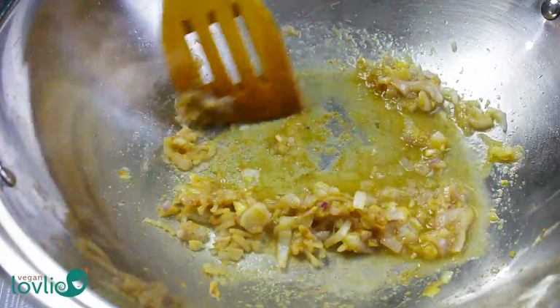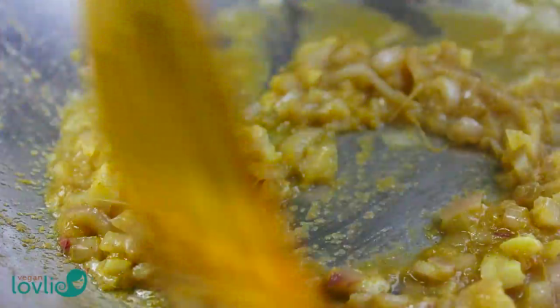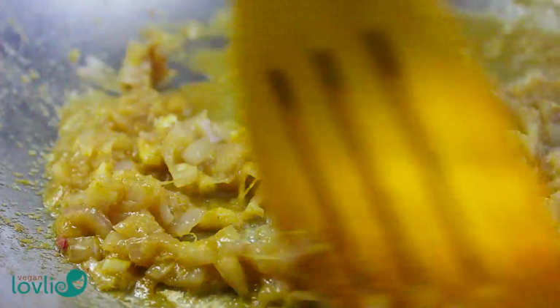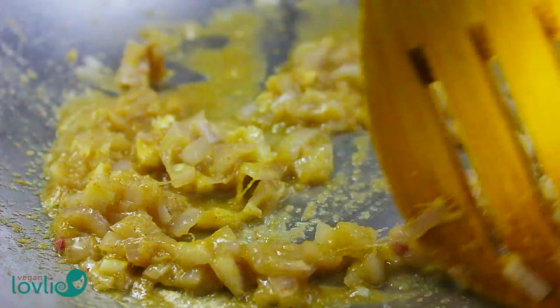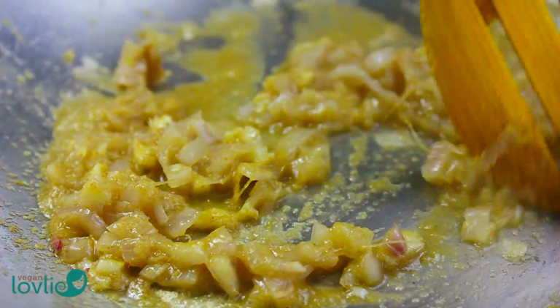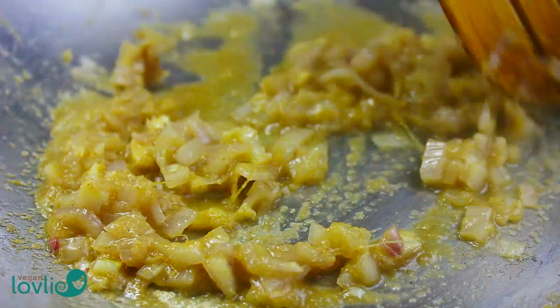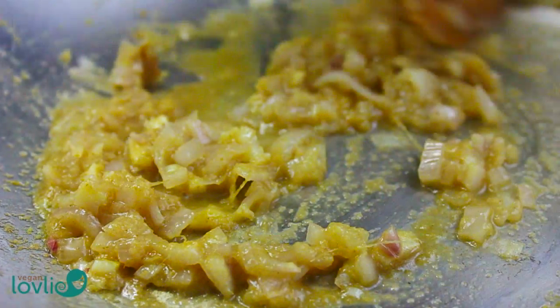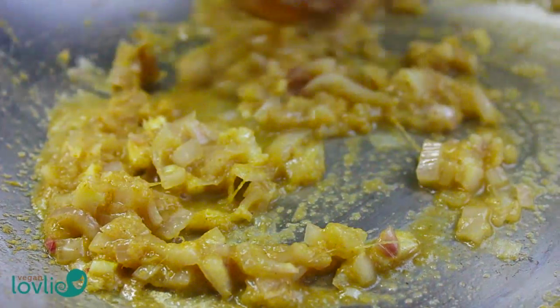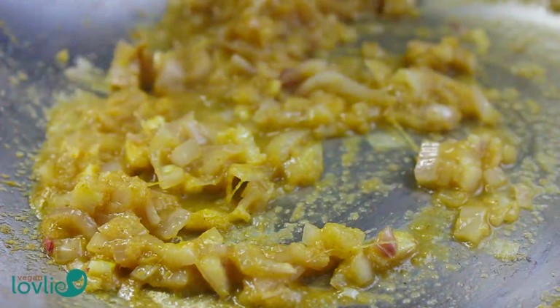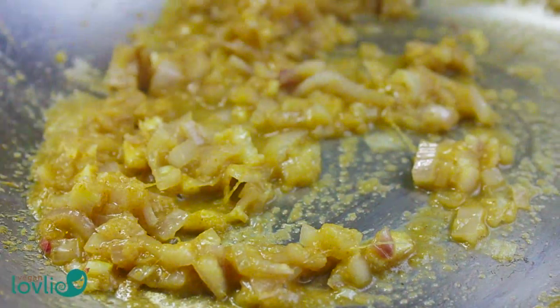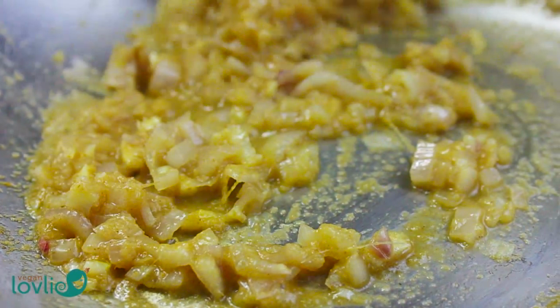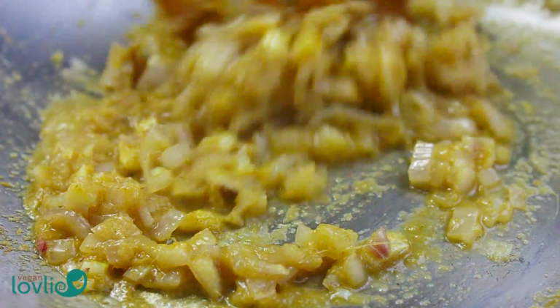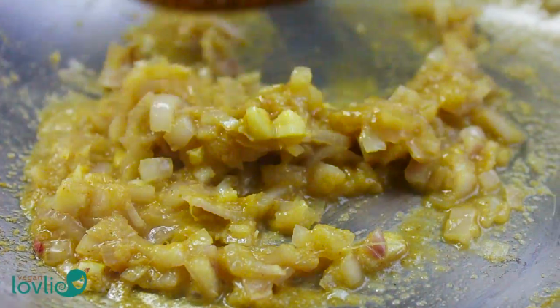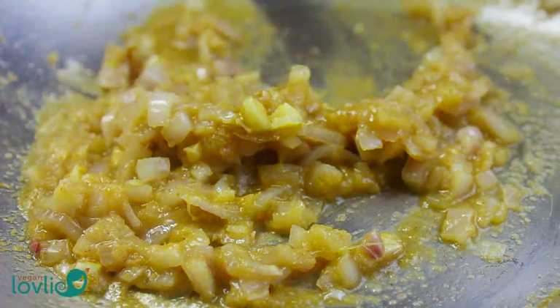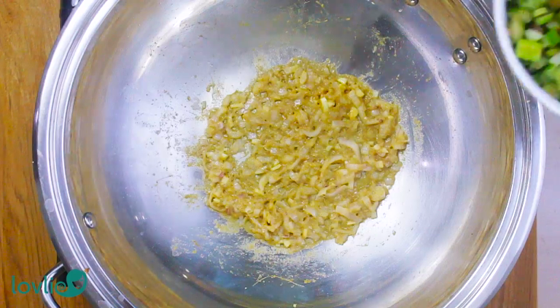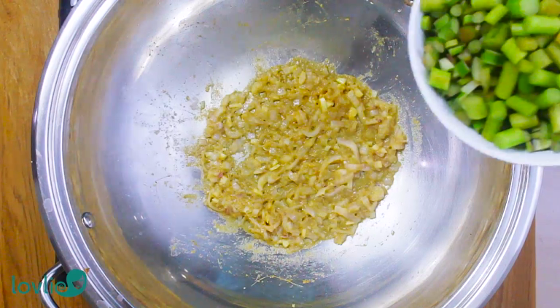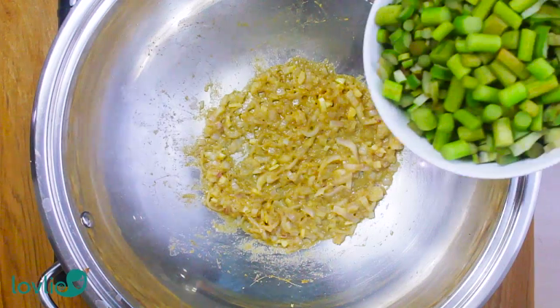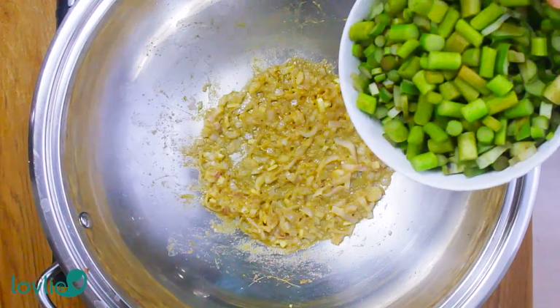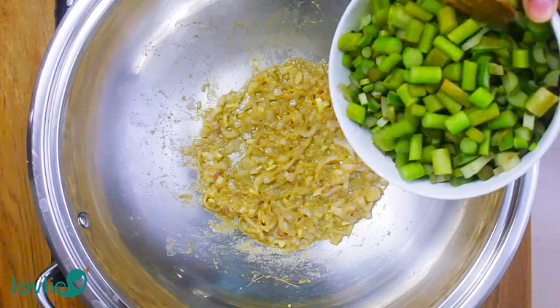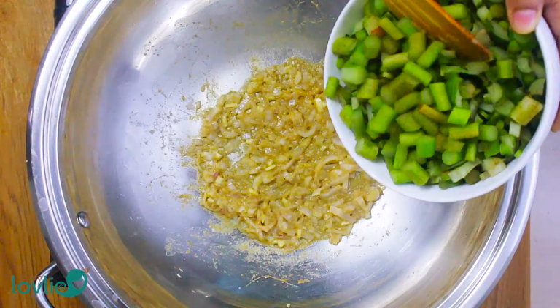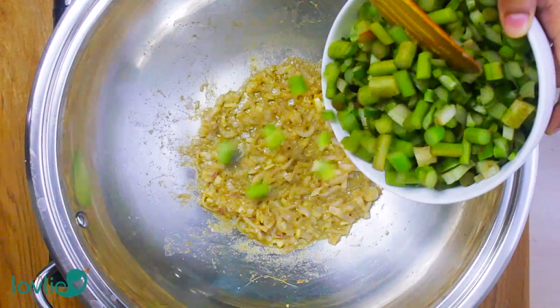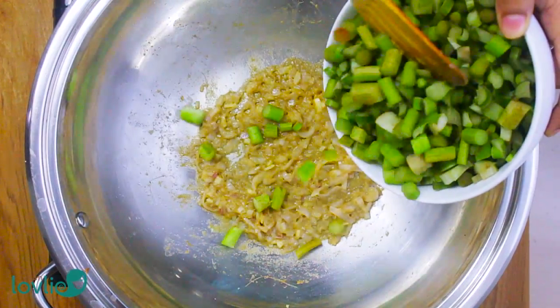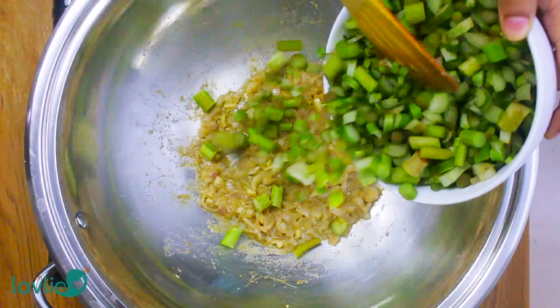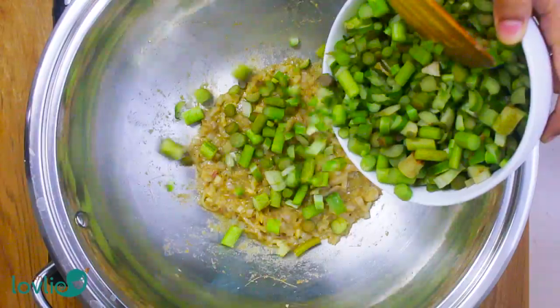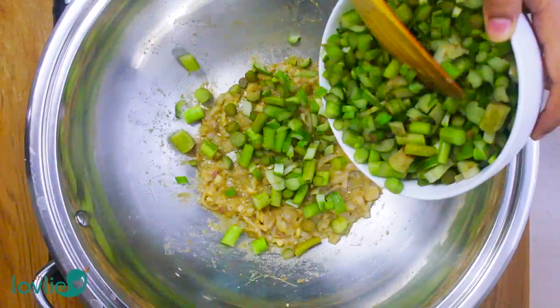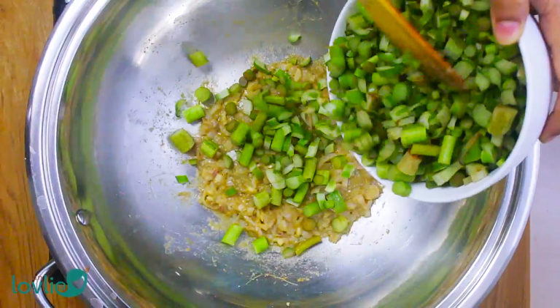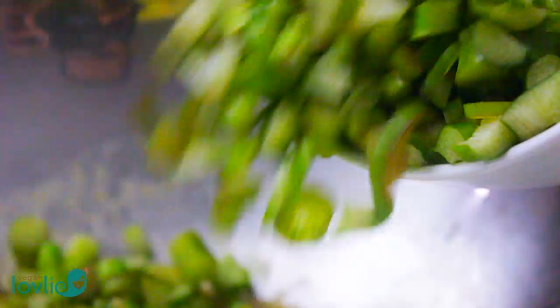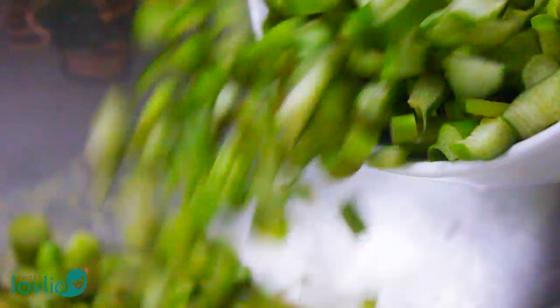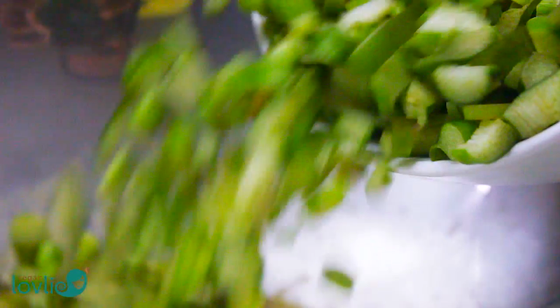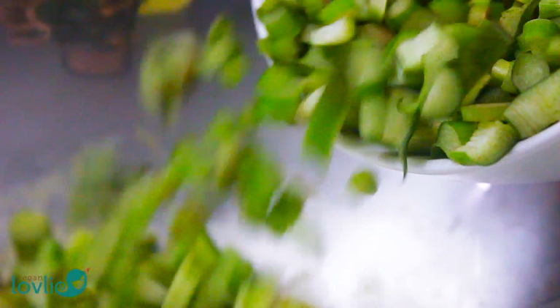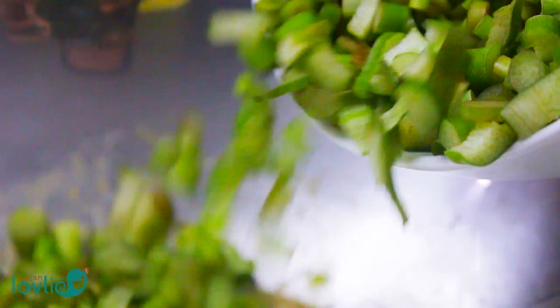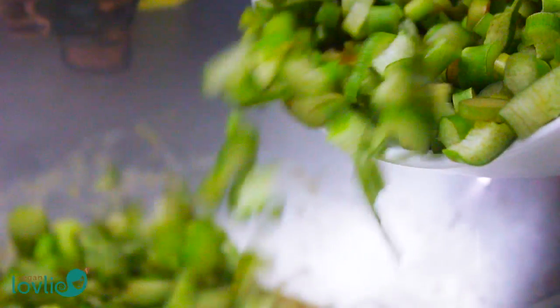Next, add in the stems, stir, add a little water, then cover. Let cook for about 10 minutes.